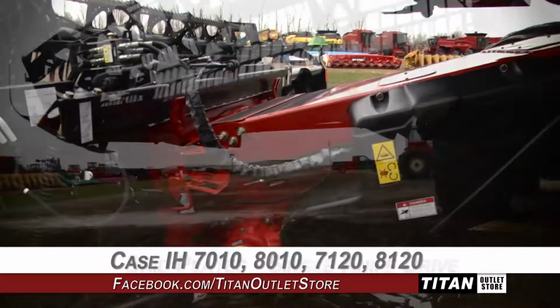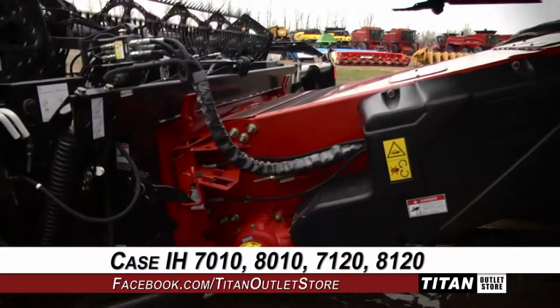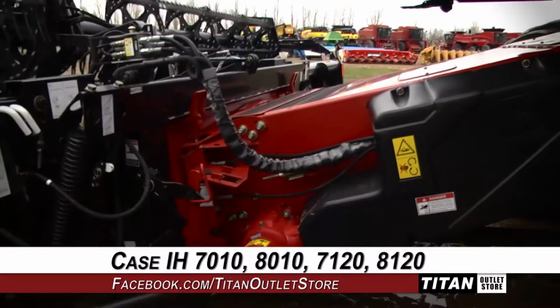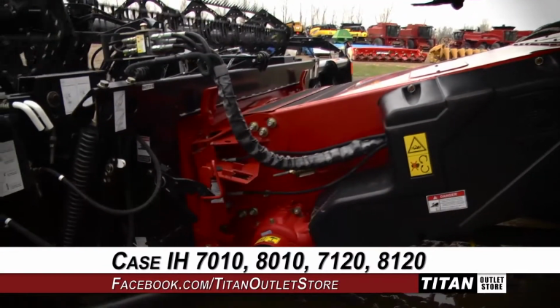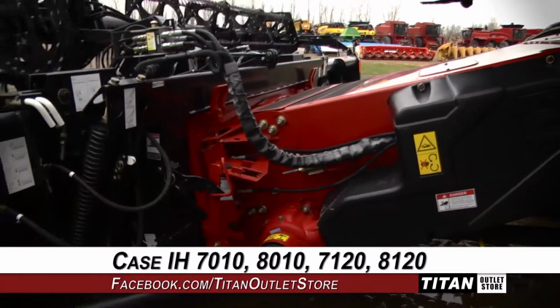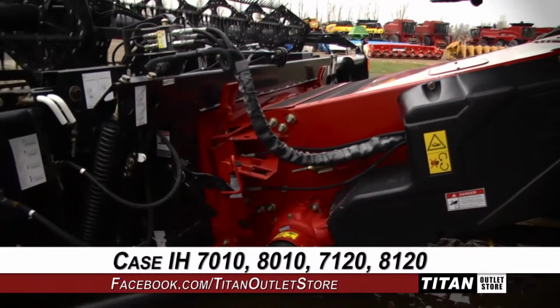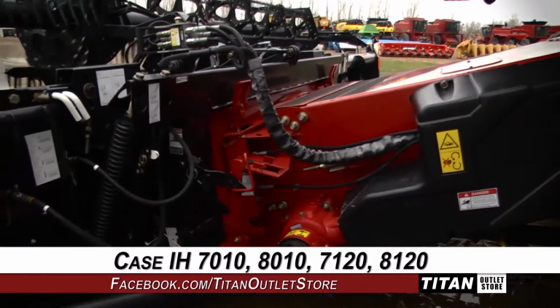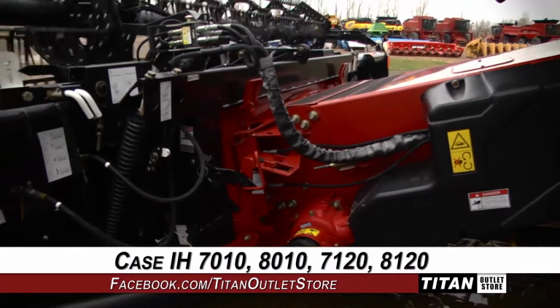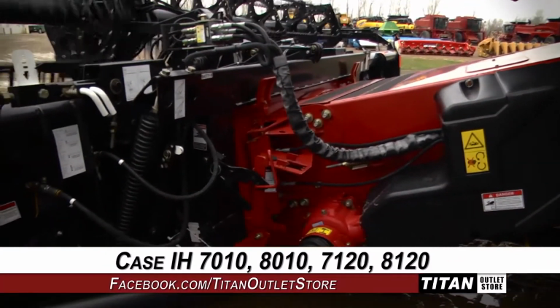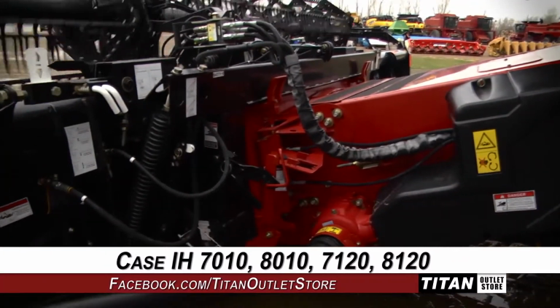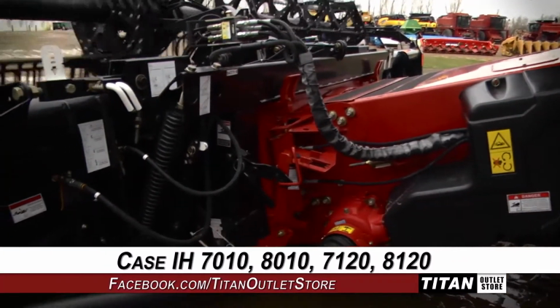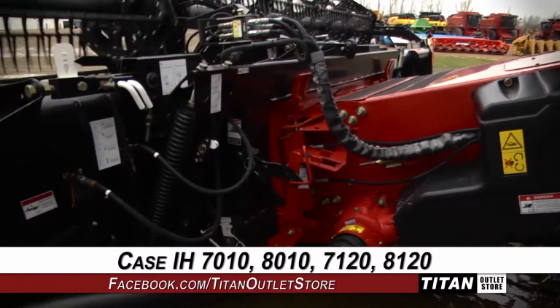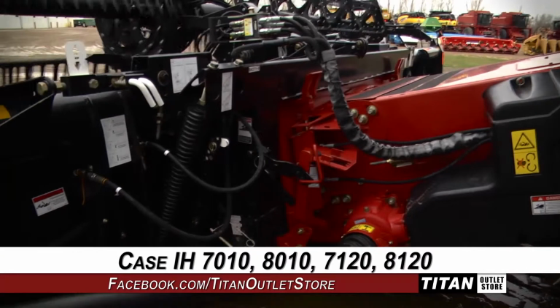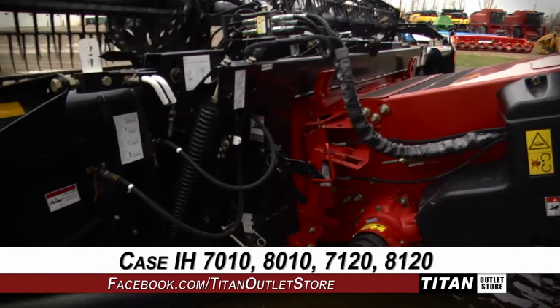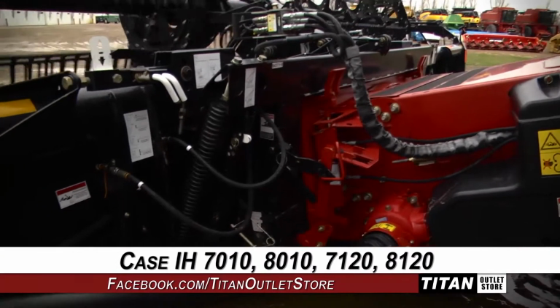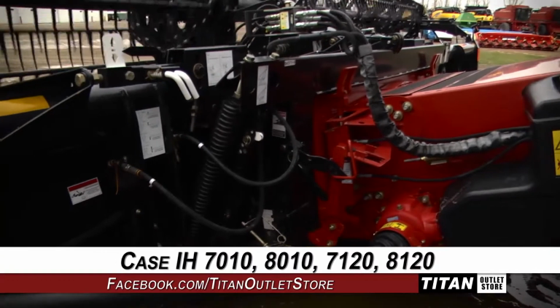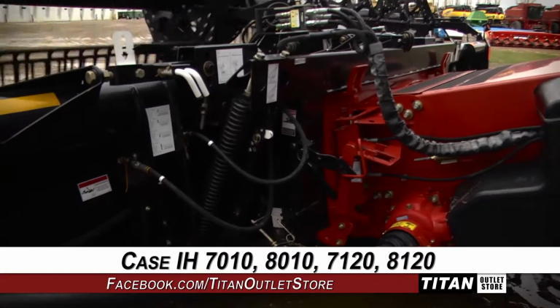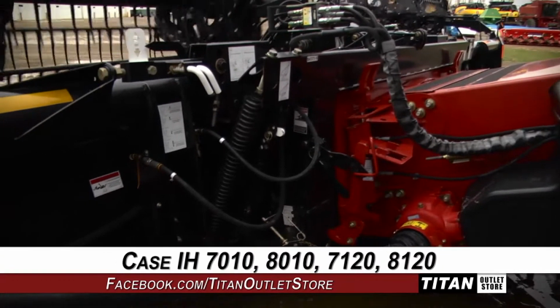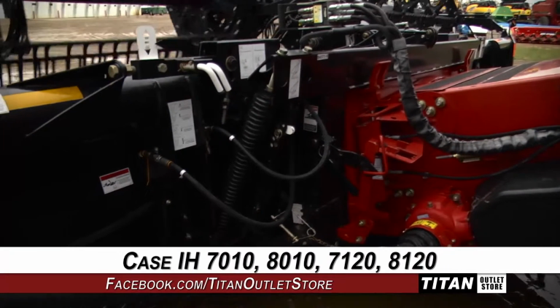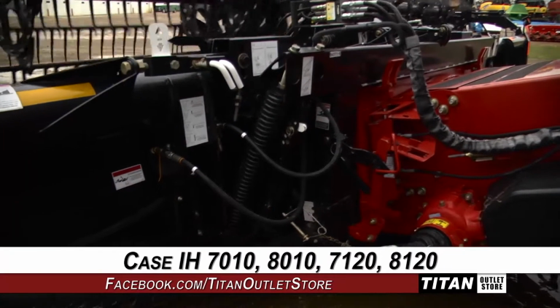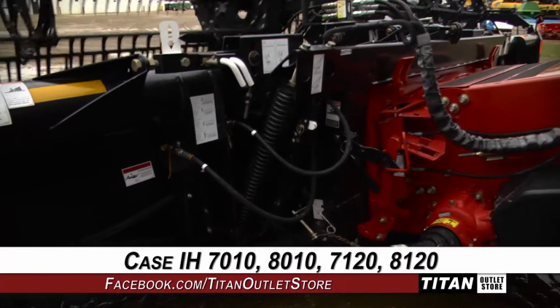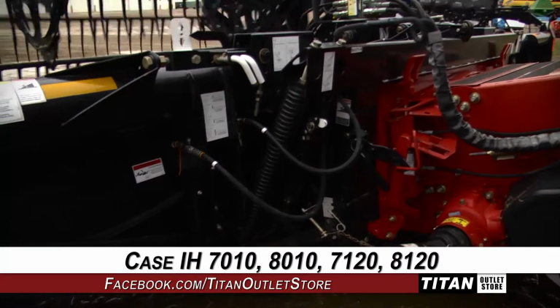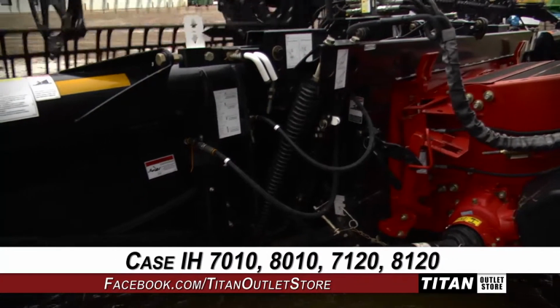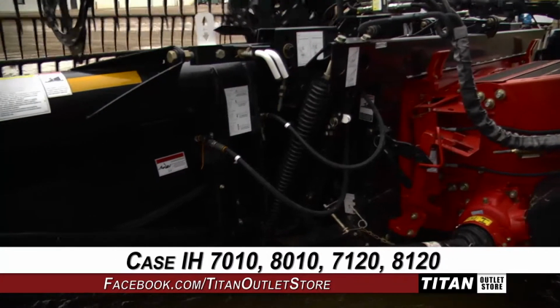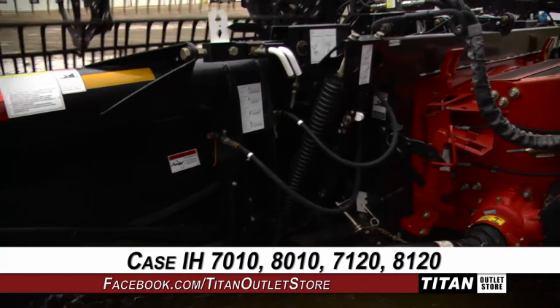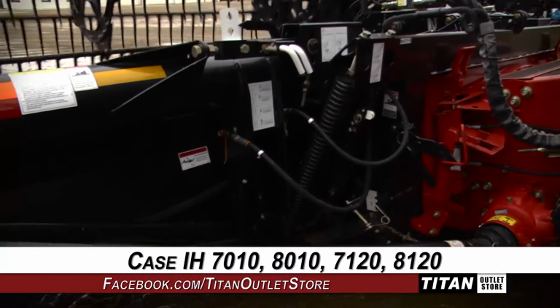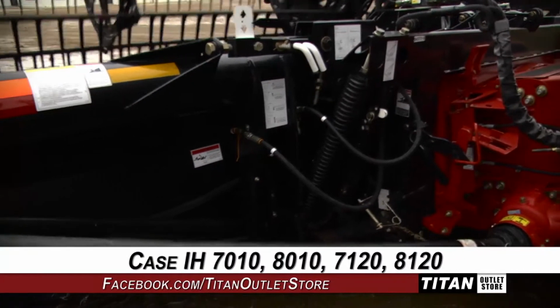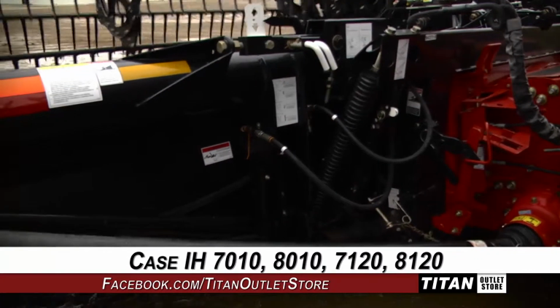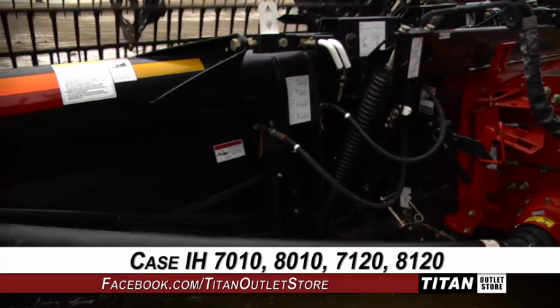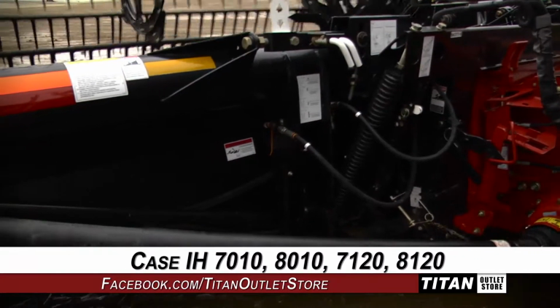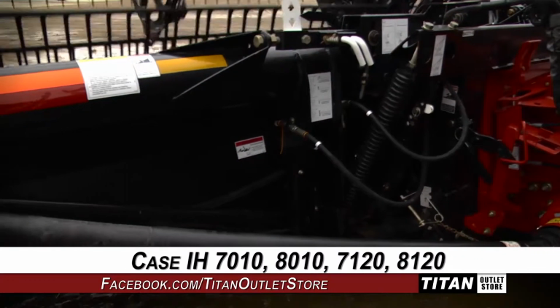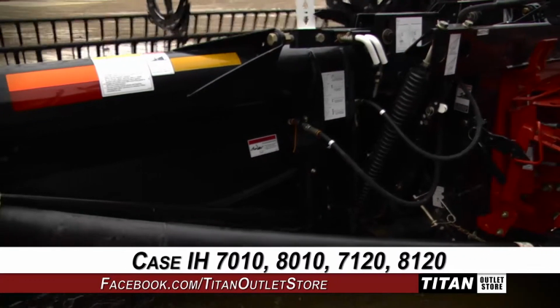This 2062 is compatible with Case IH 7010, 8010, 7120, and 8120 combines.